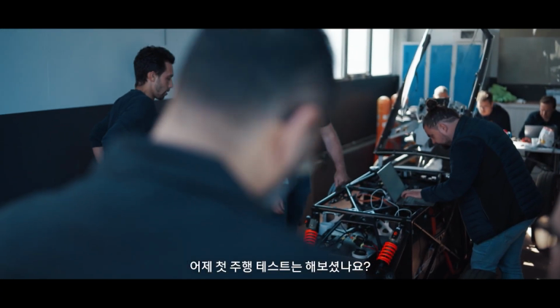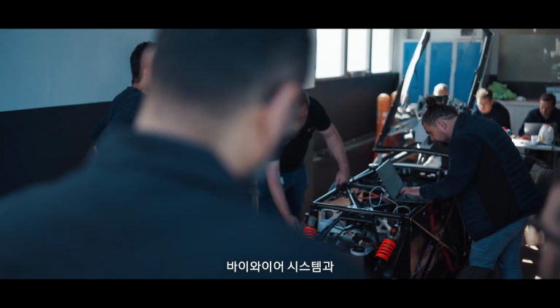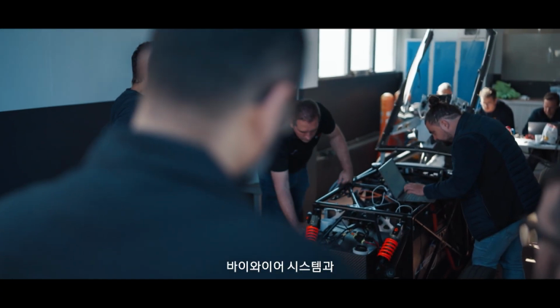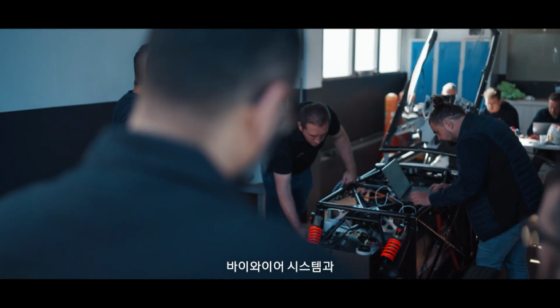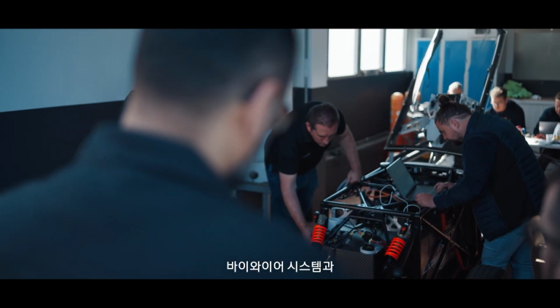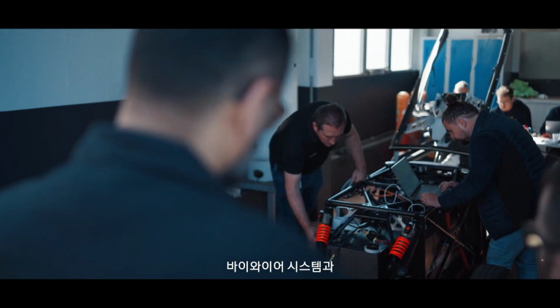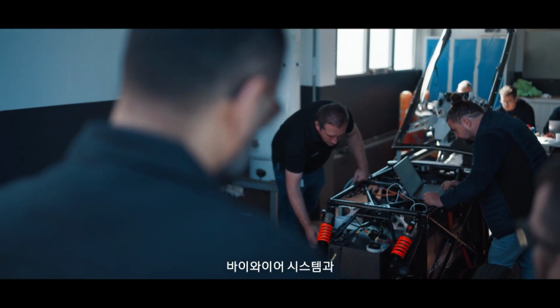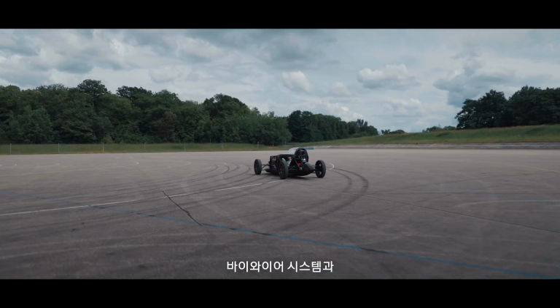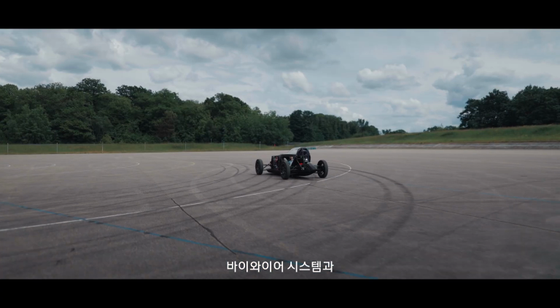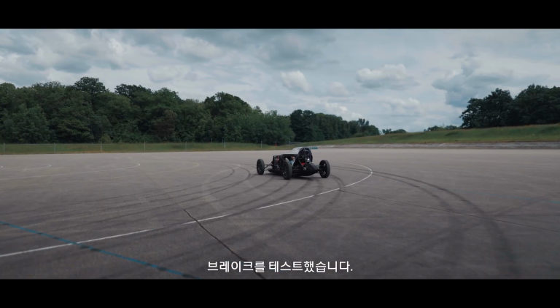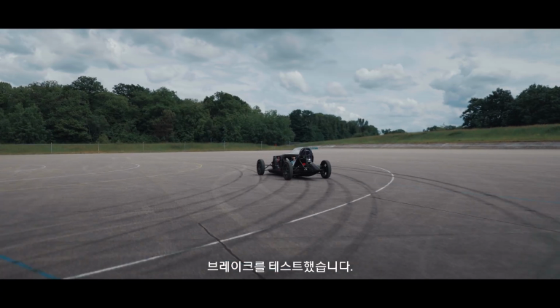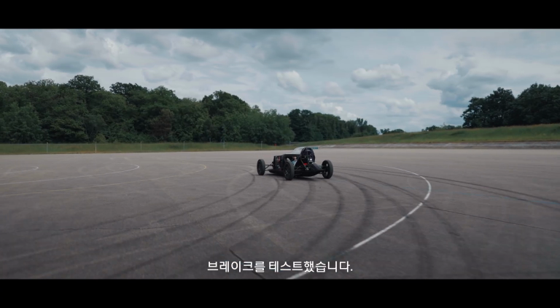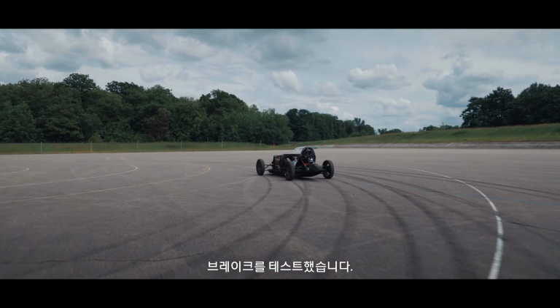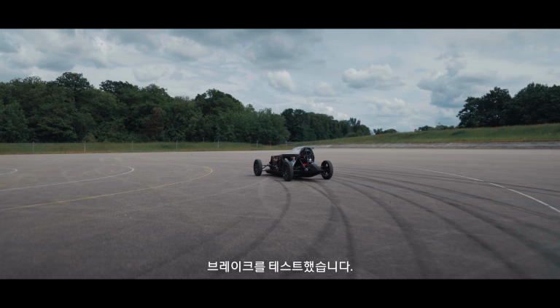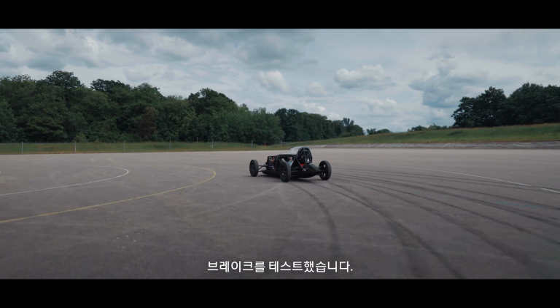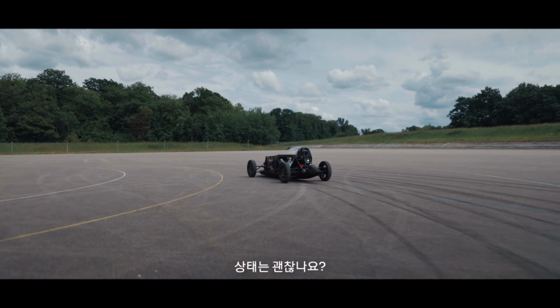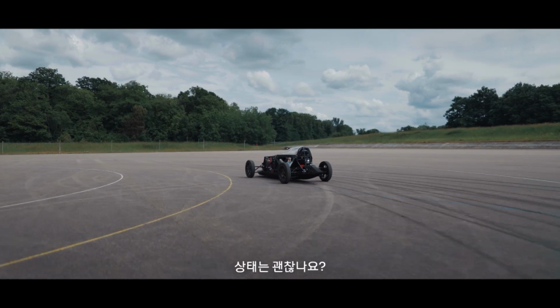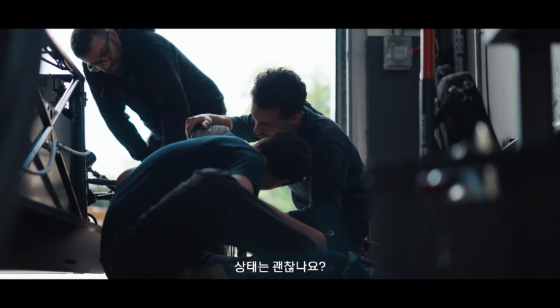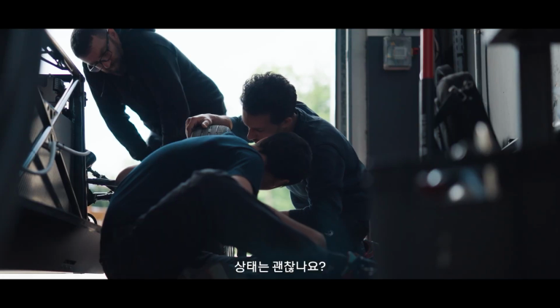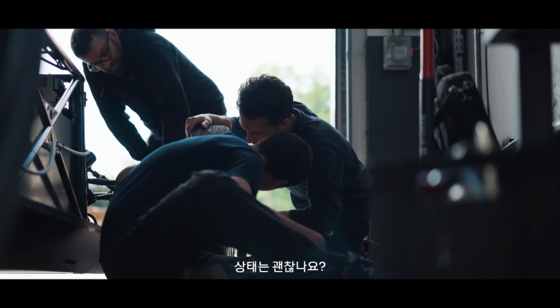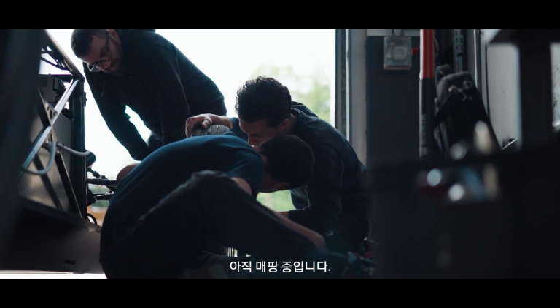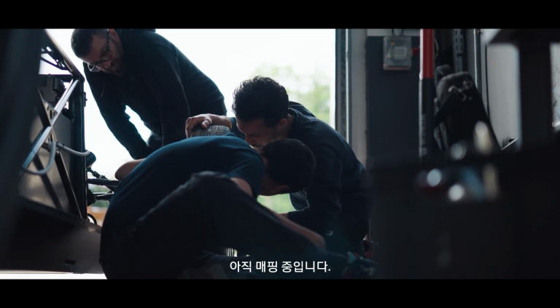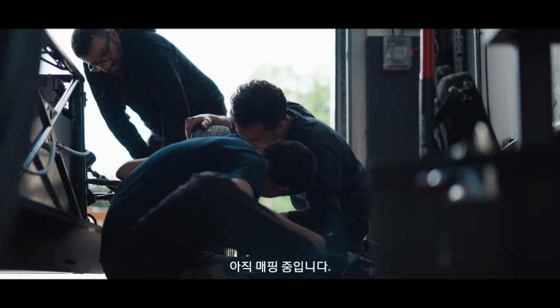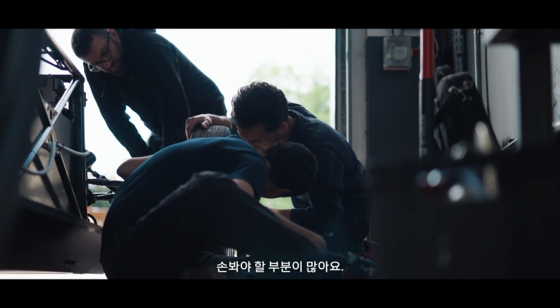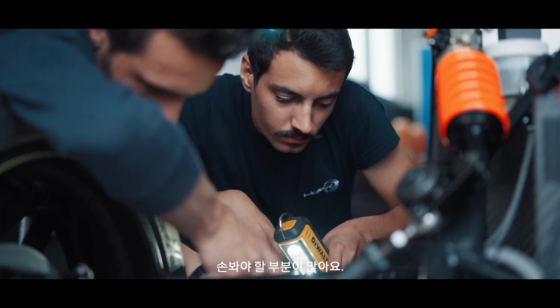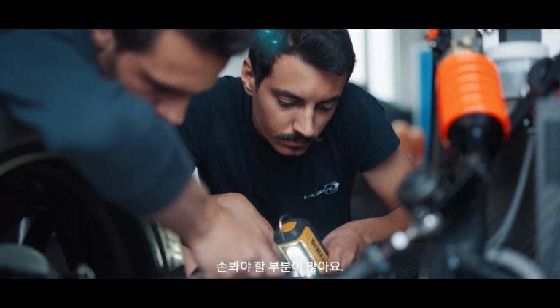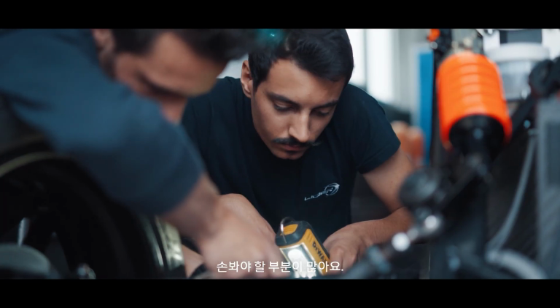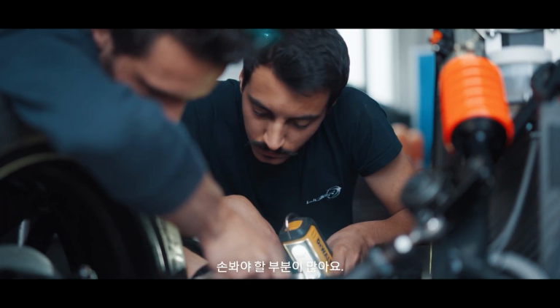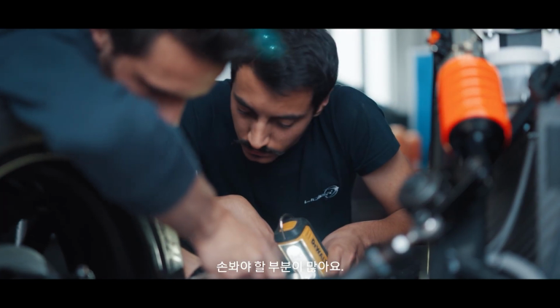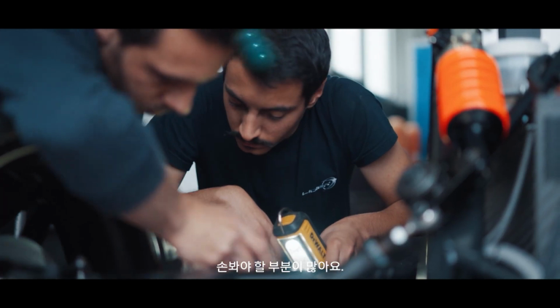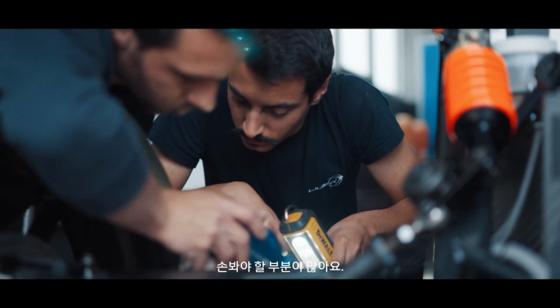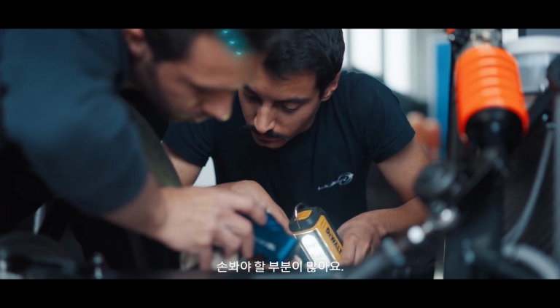I'm testing the bywire and the brake codes. And we're going to map it — there are some things to fix.